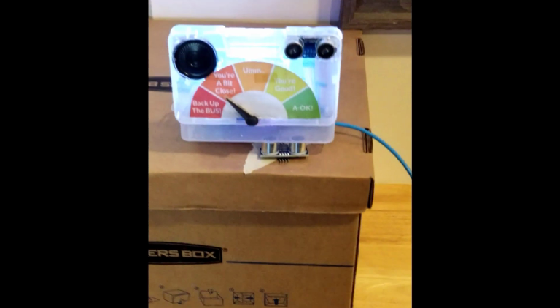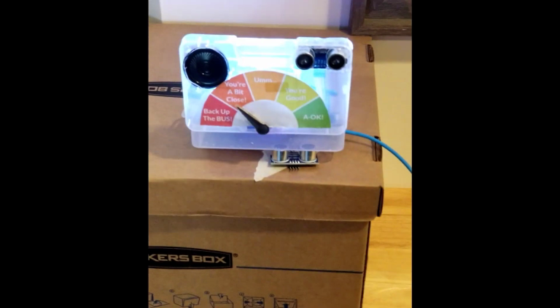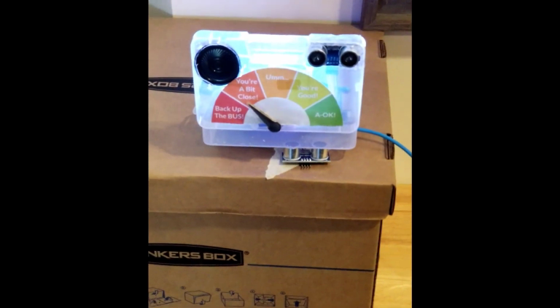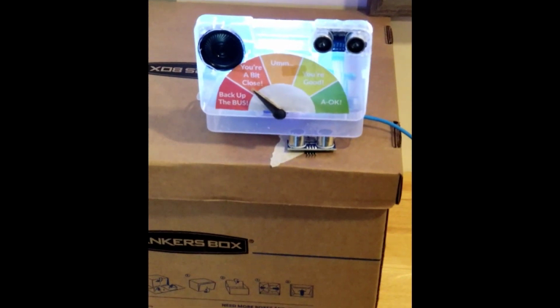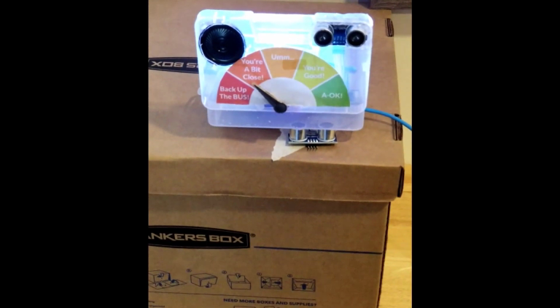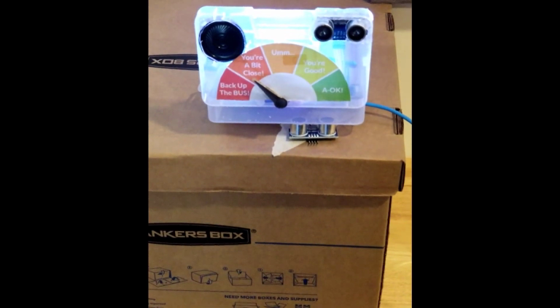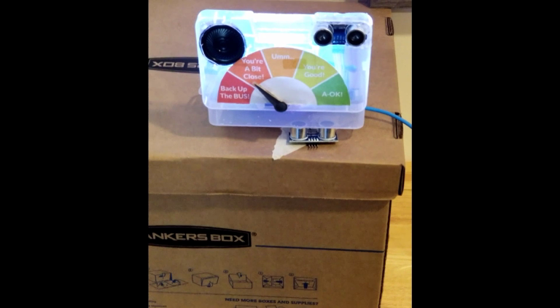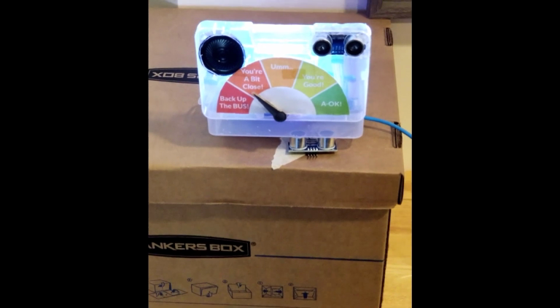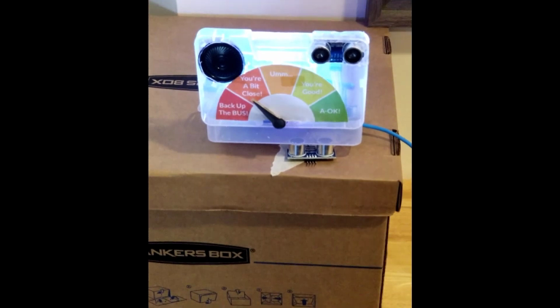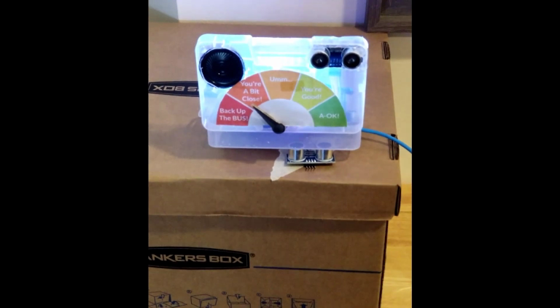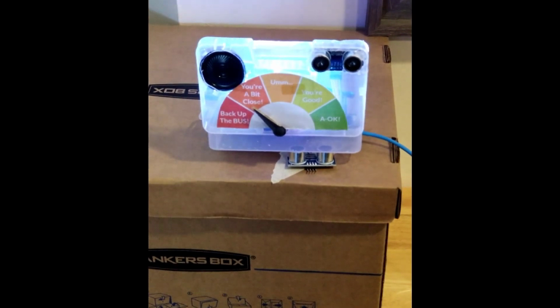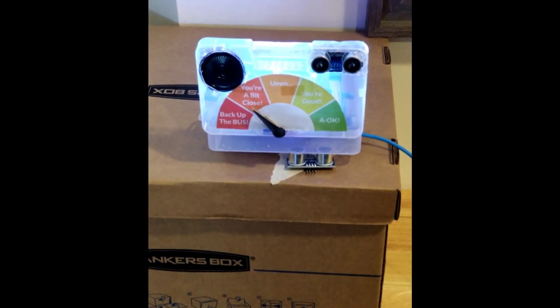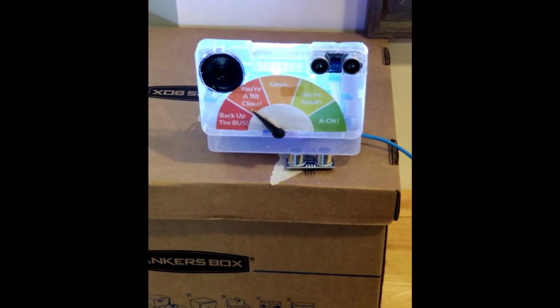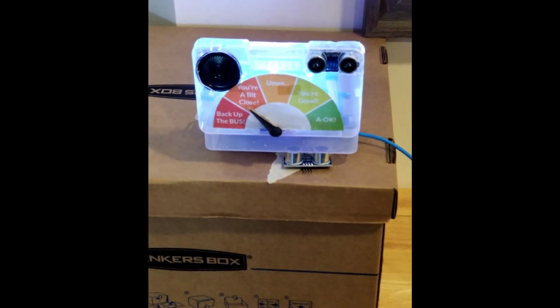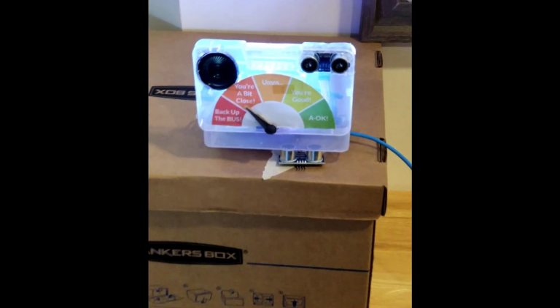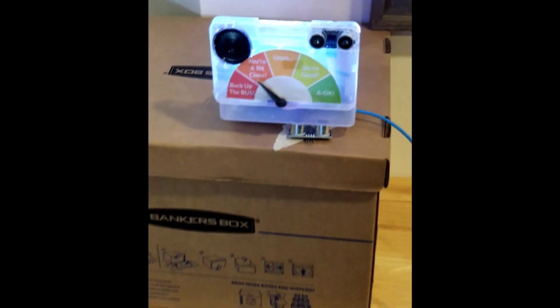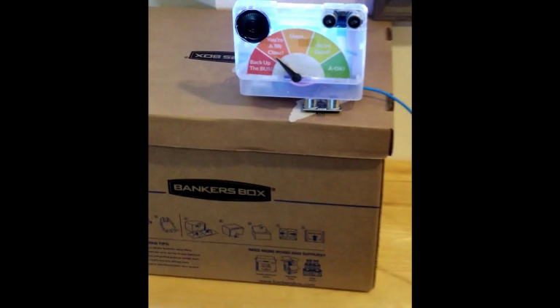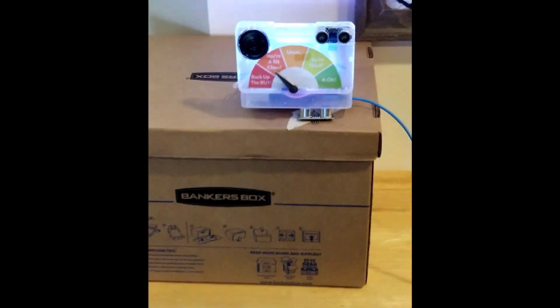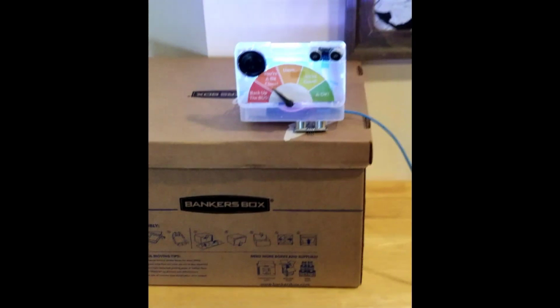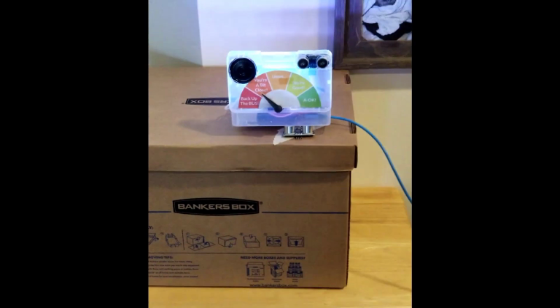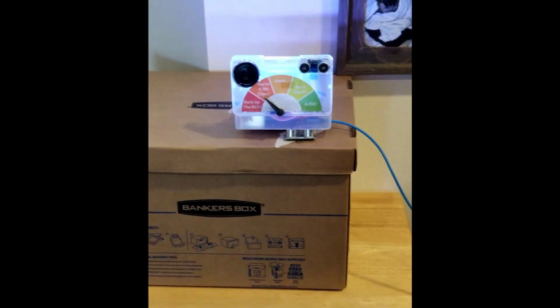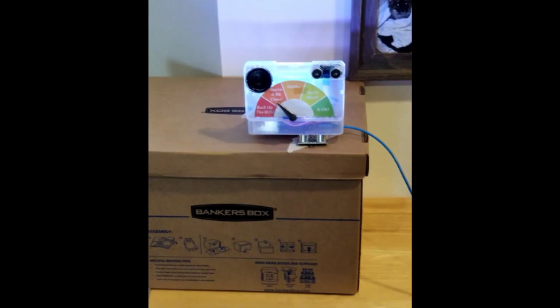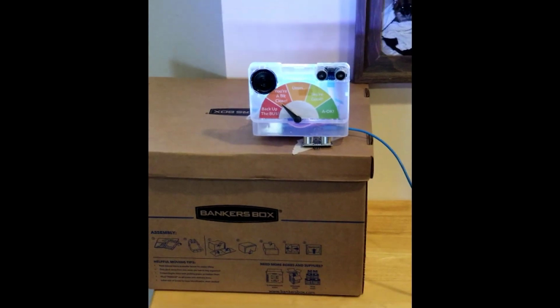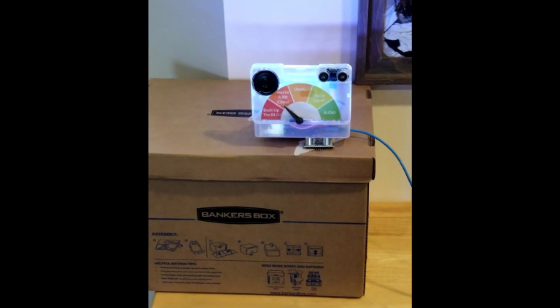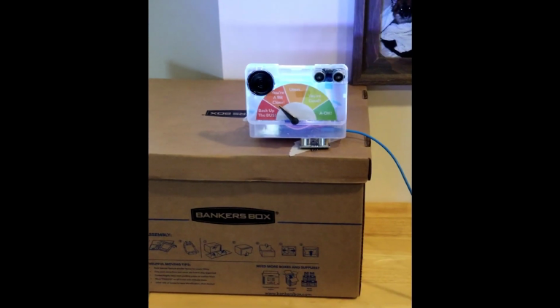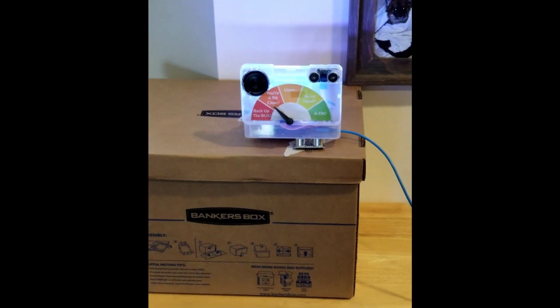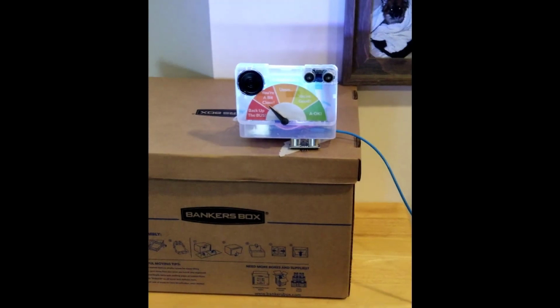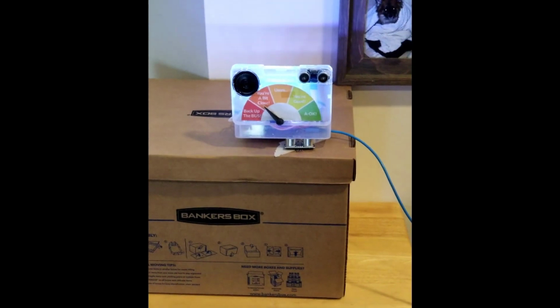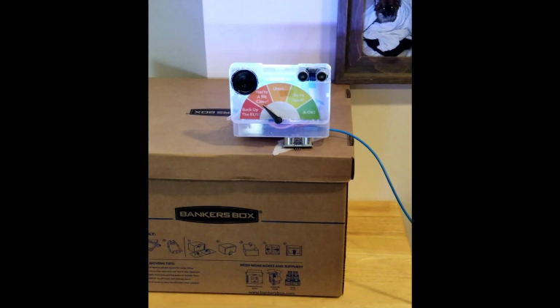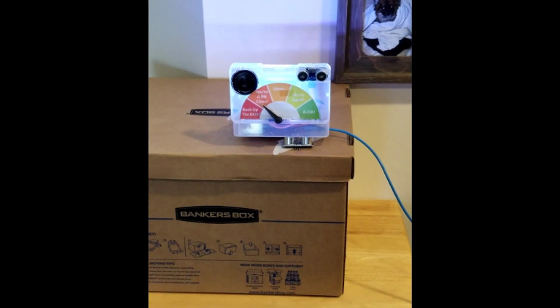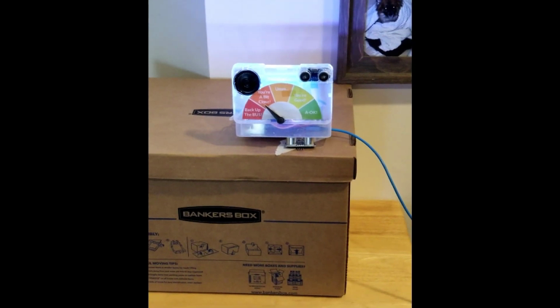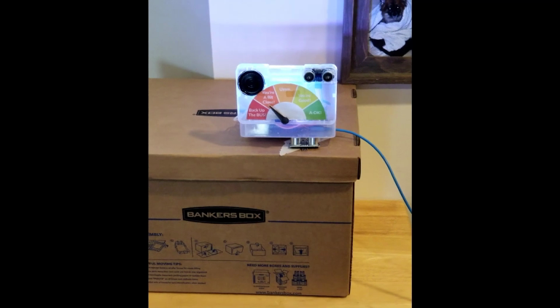I call this the Back Up the Bus project from Dr. Duino. Talk soon.